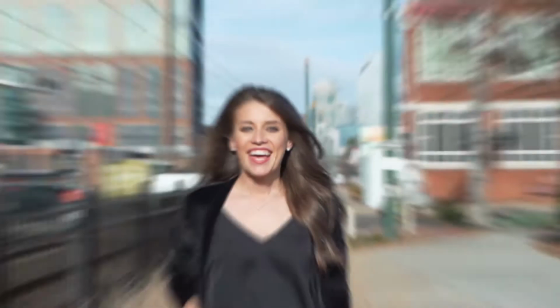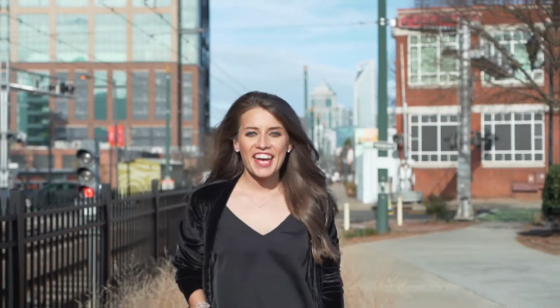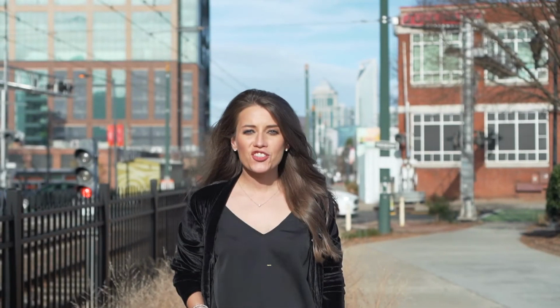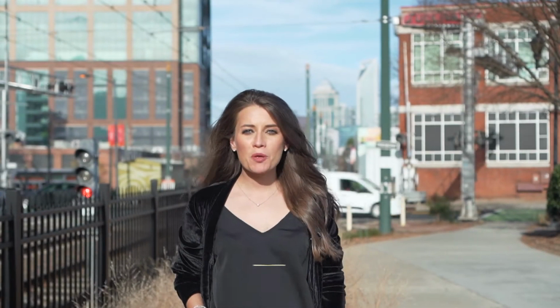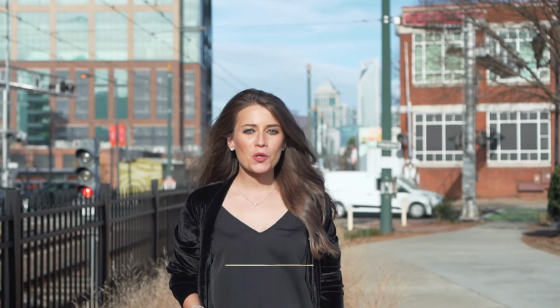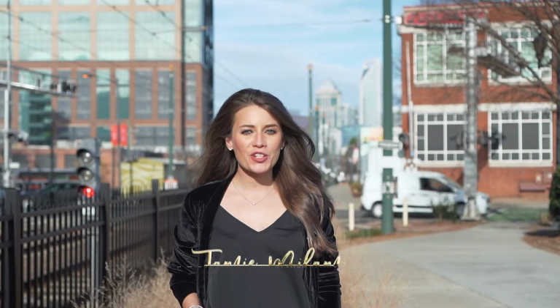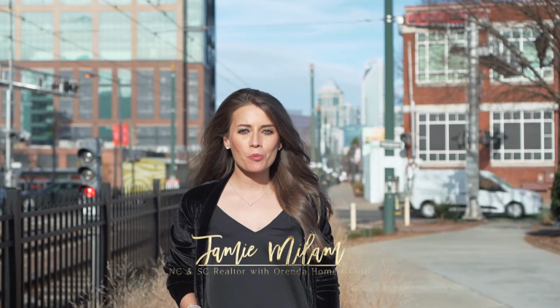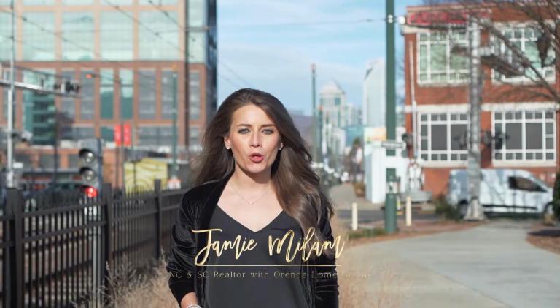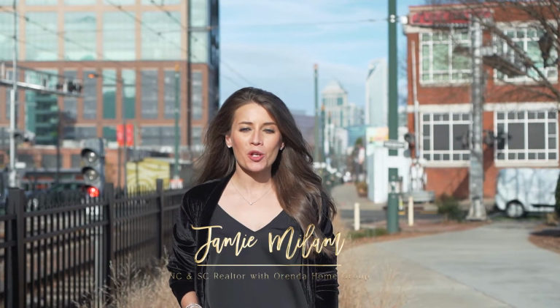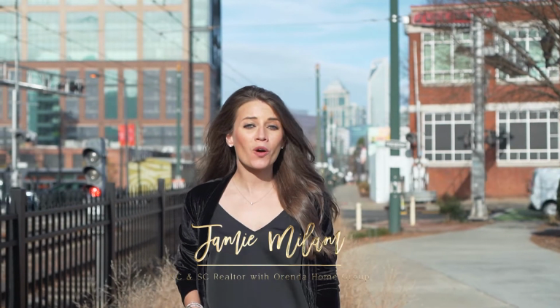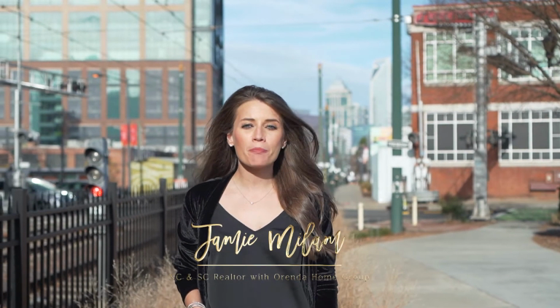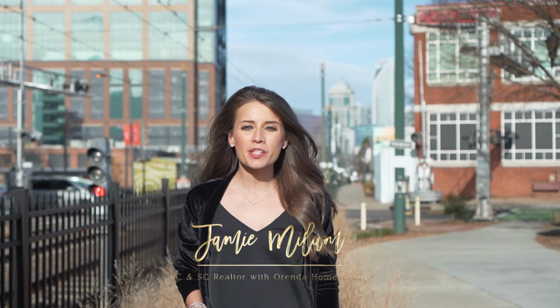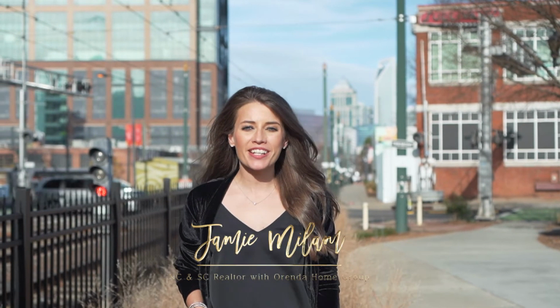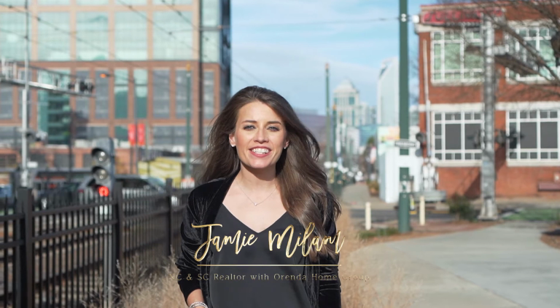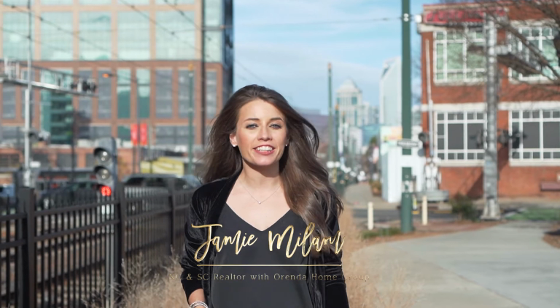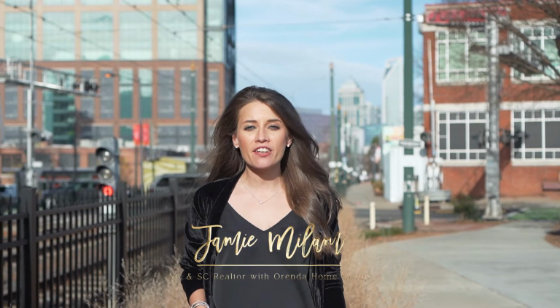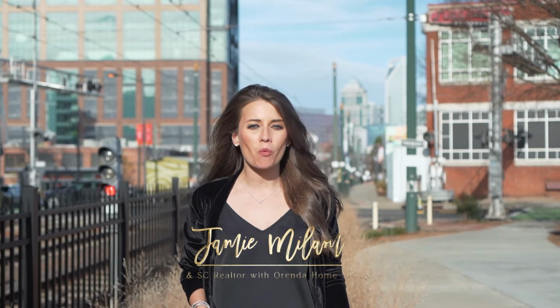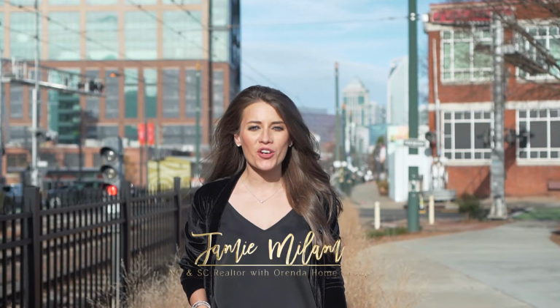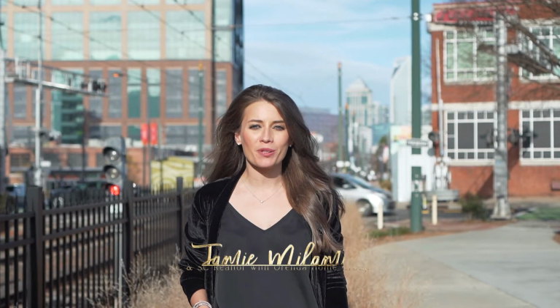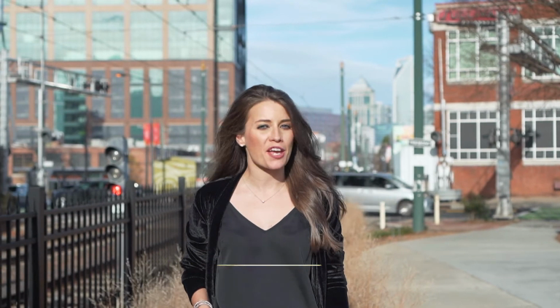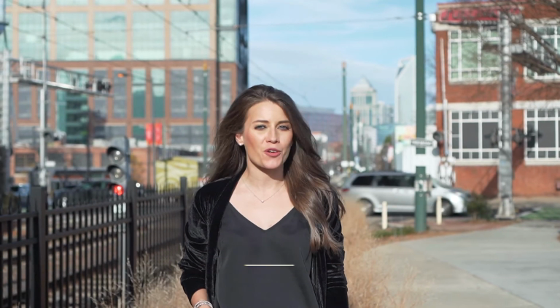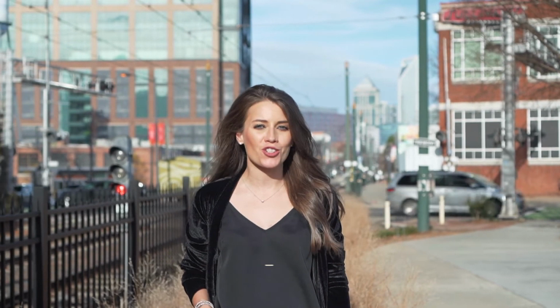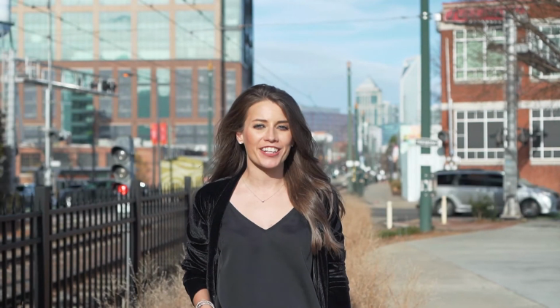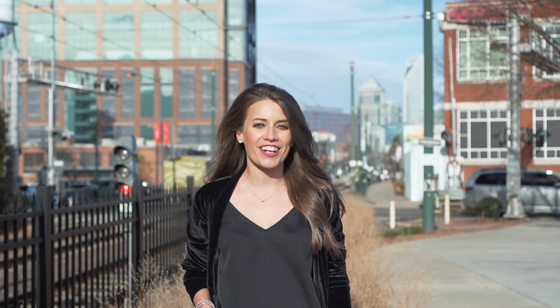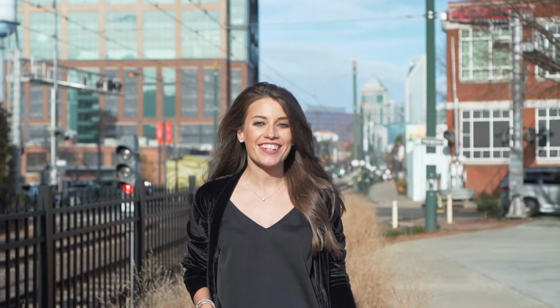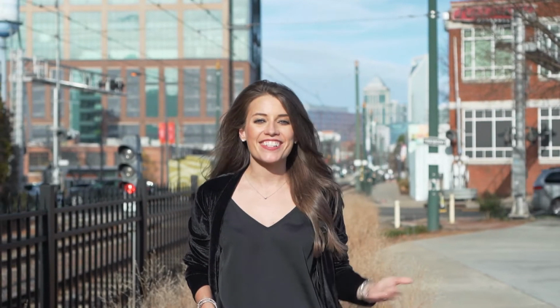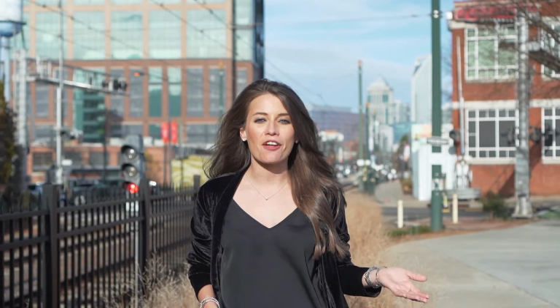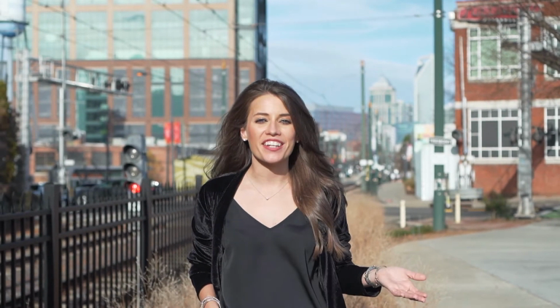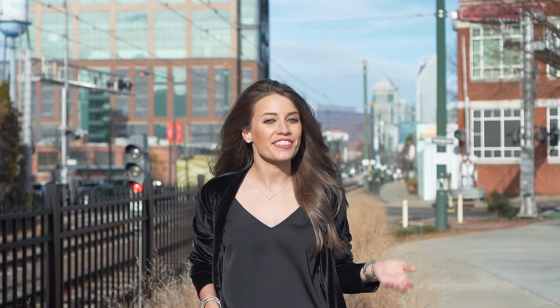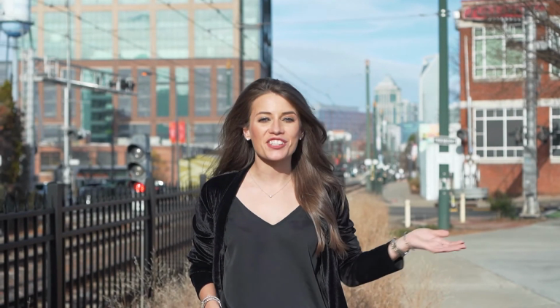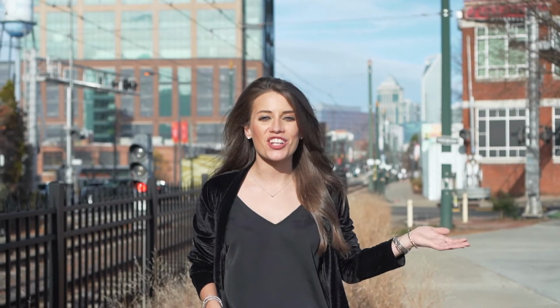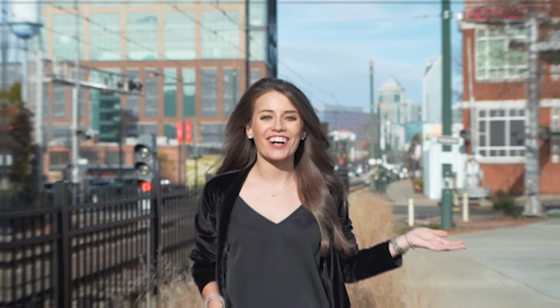Hey, it's Jamie with the Renda Home Group. One of the best places to live, work, and play in the Greater Charlotte area is Southend. Let's go check it out.